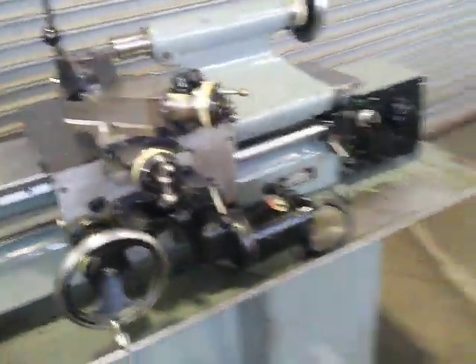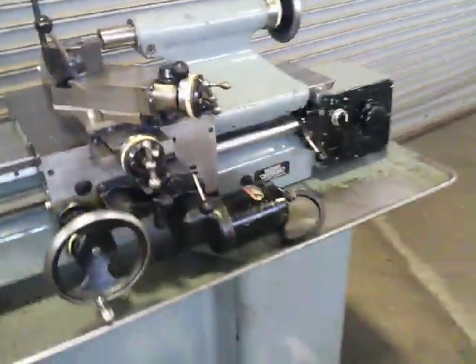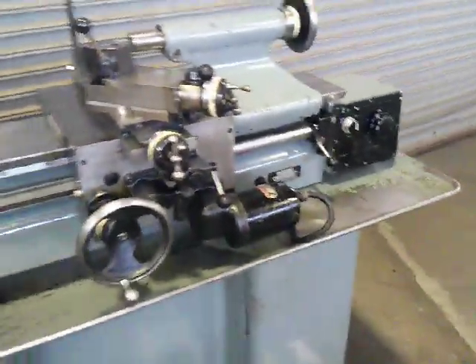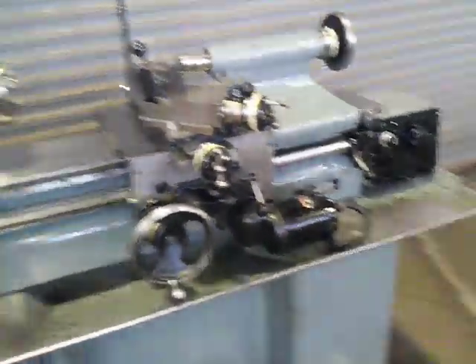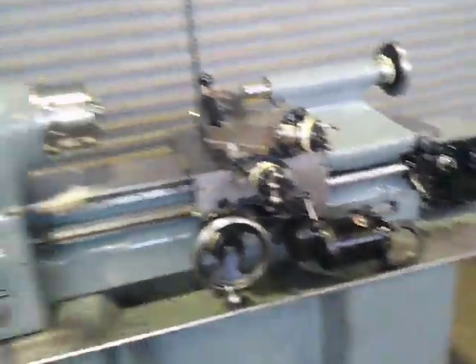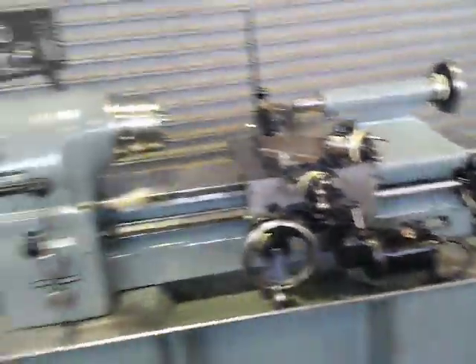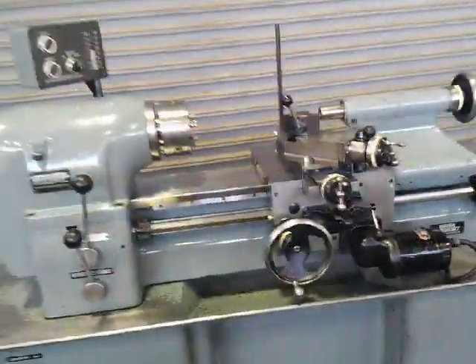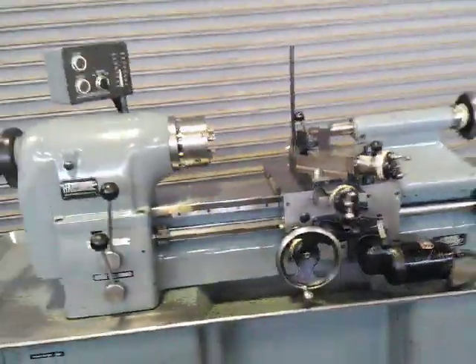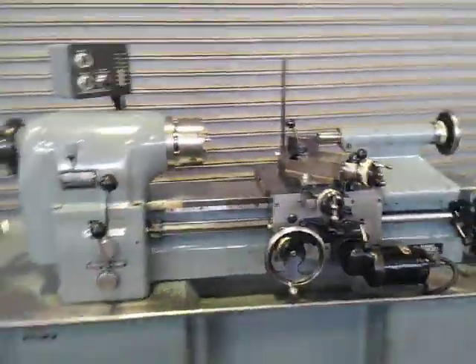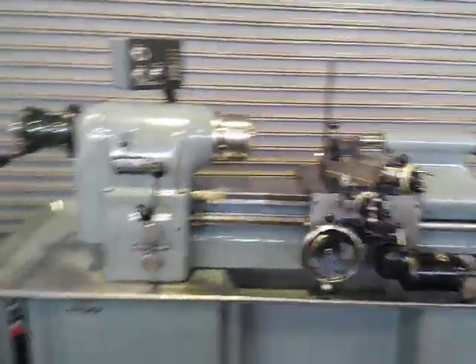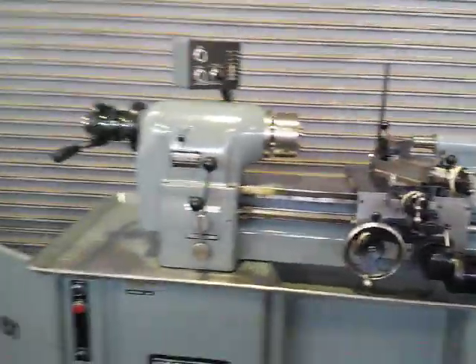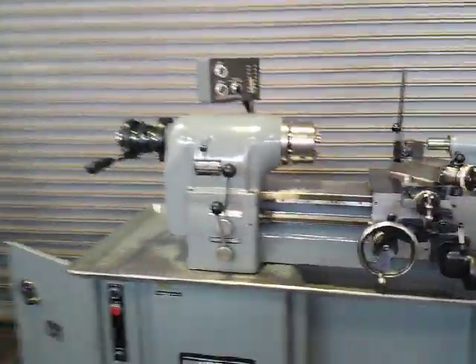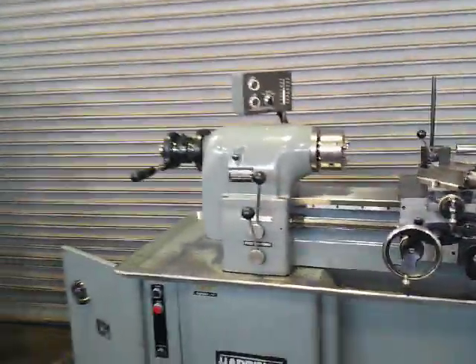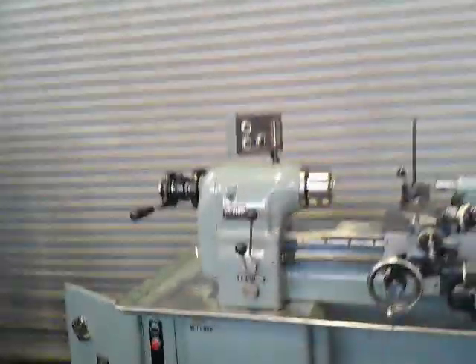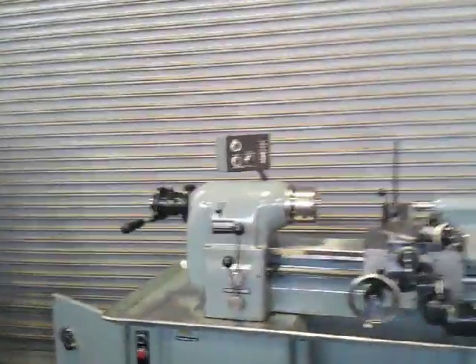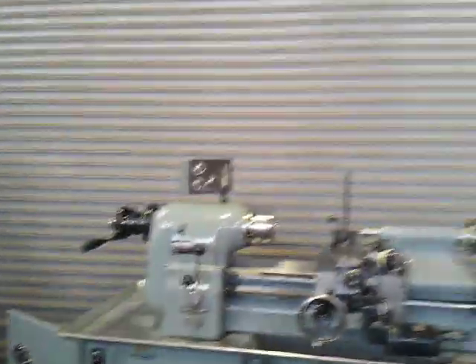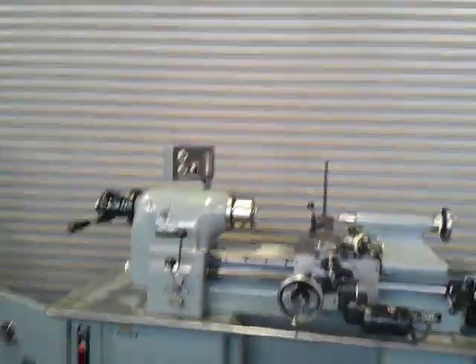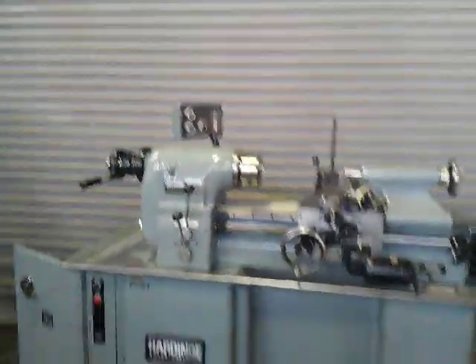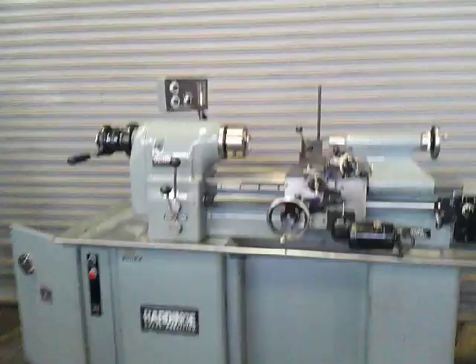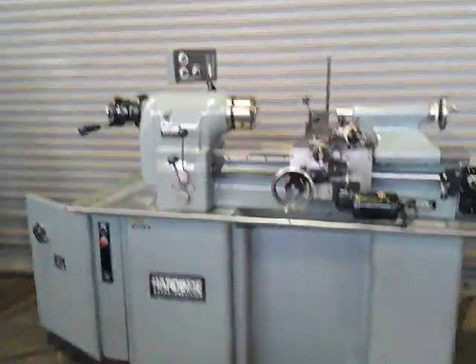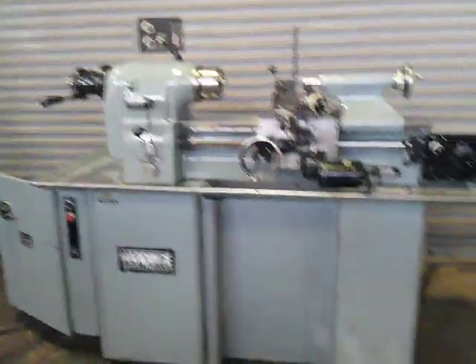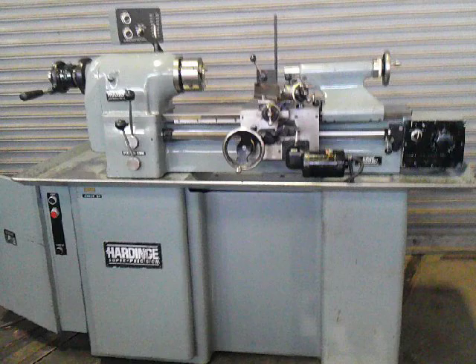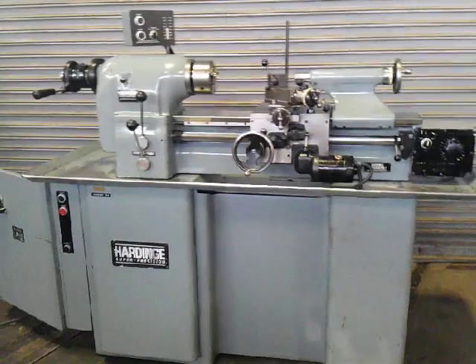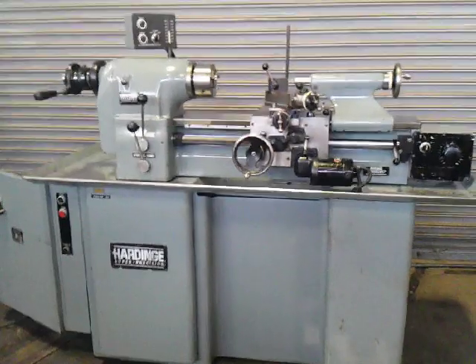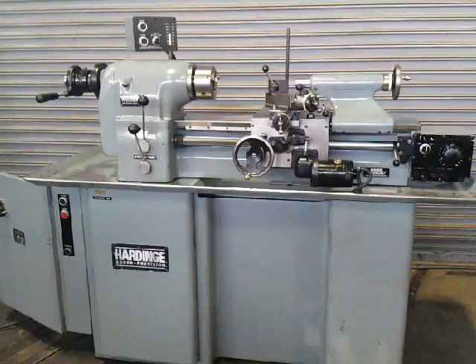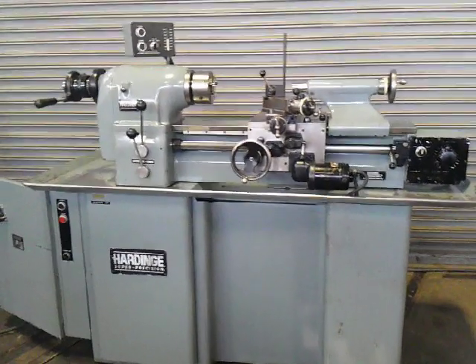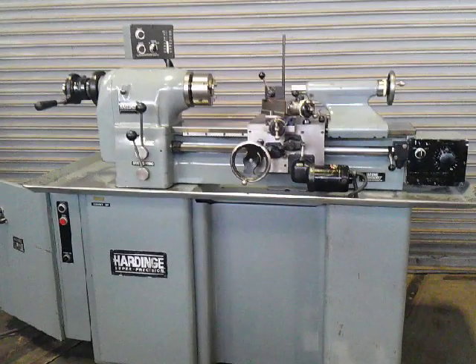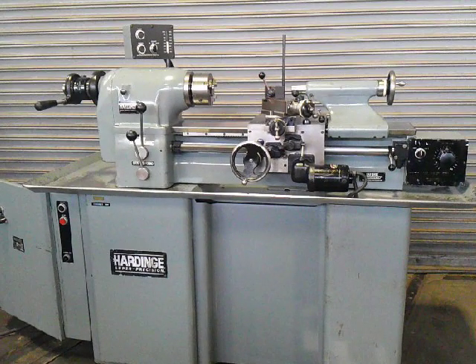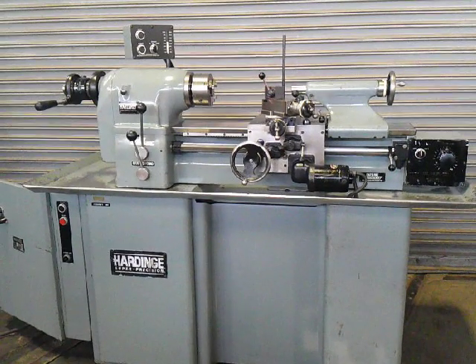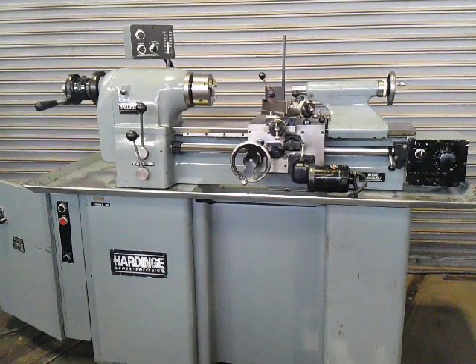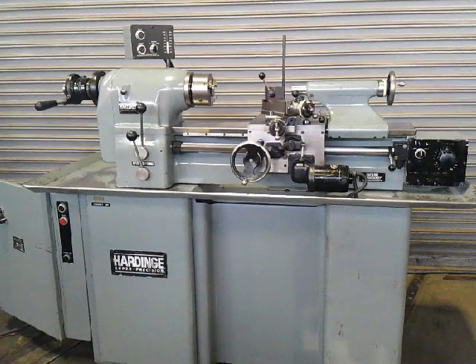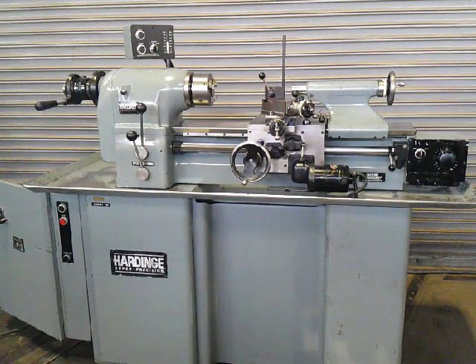Good tooling. There's a three and a four-jaw chuck, face plate, and drive plate.